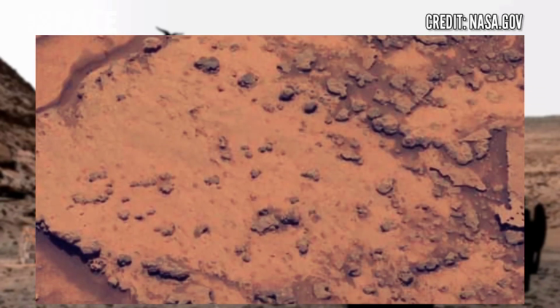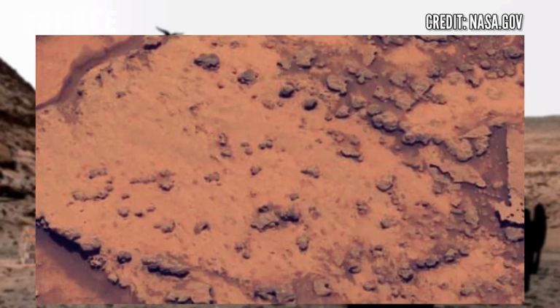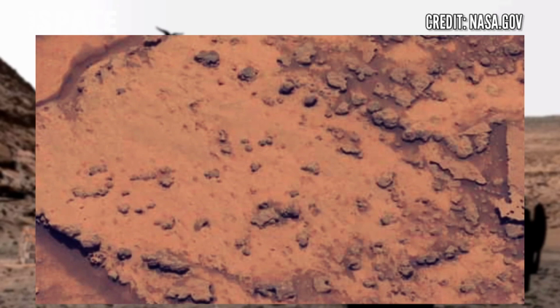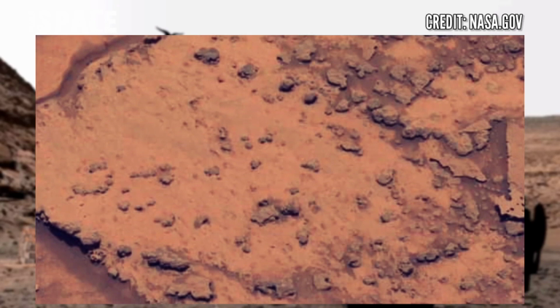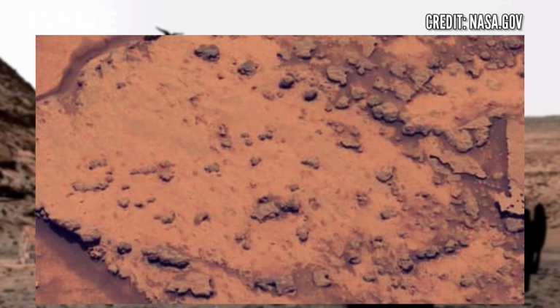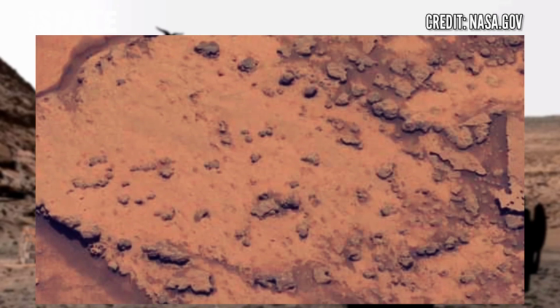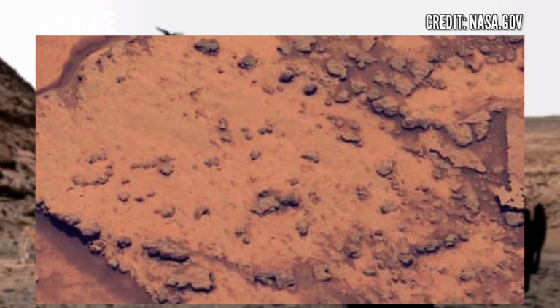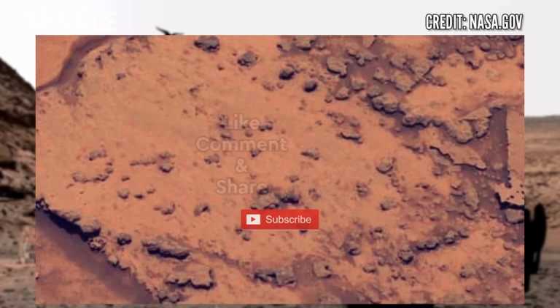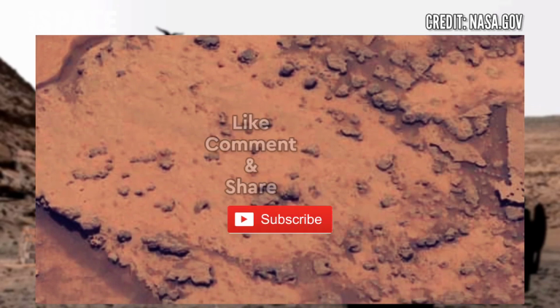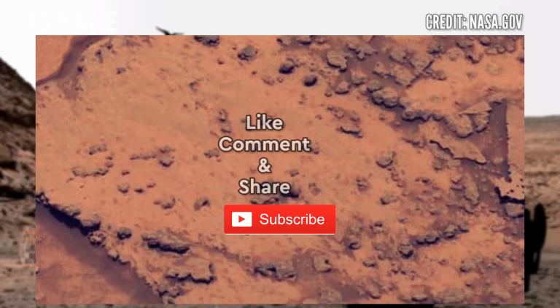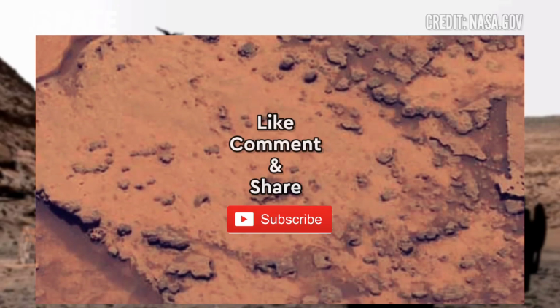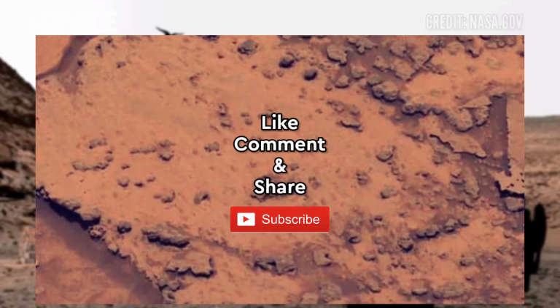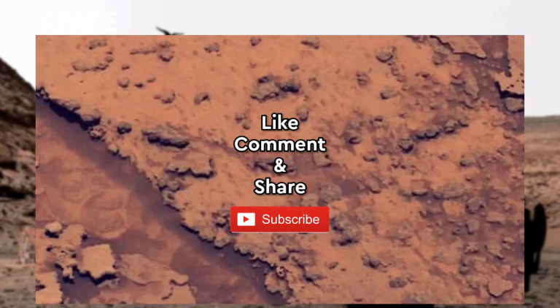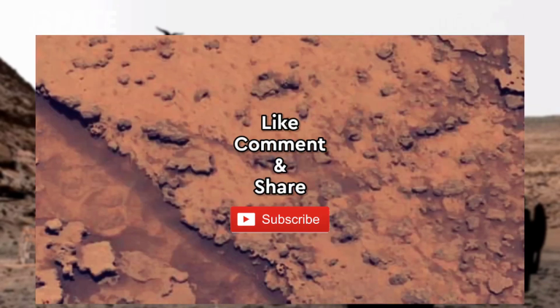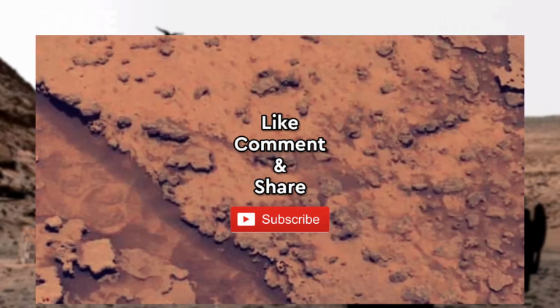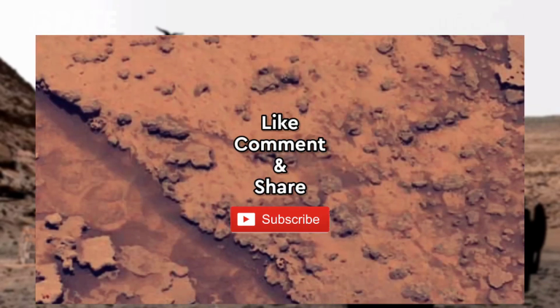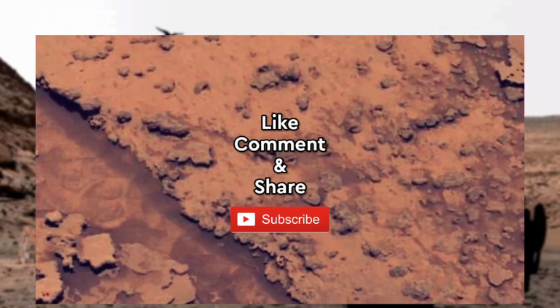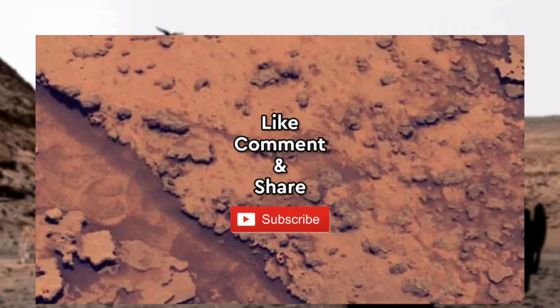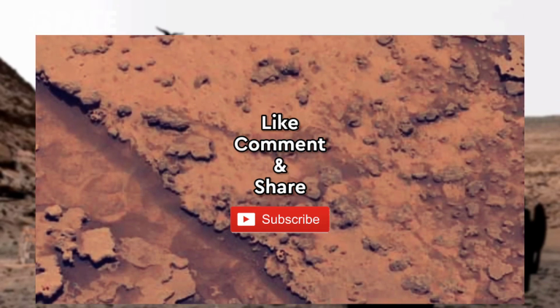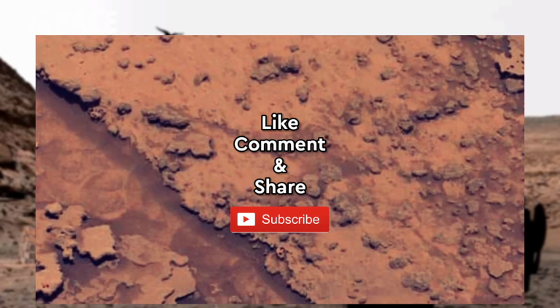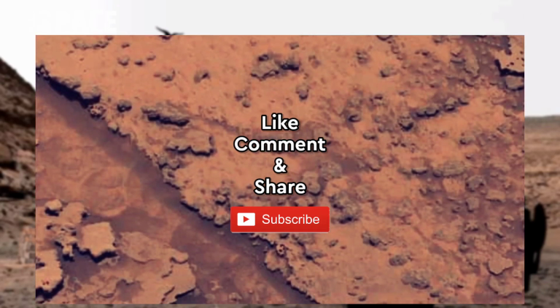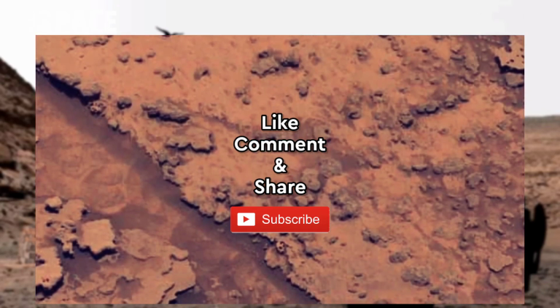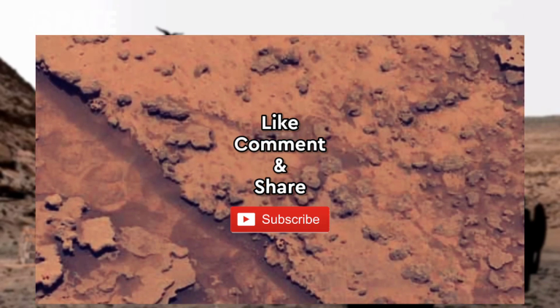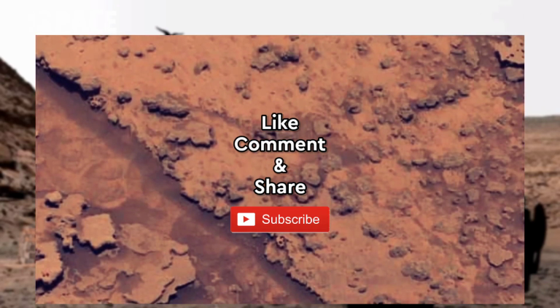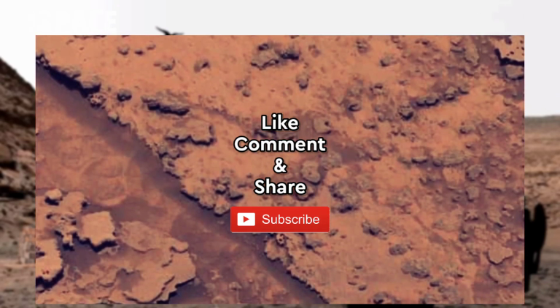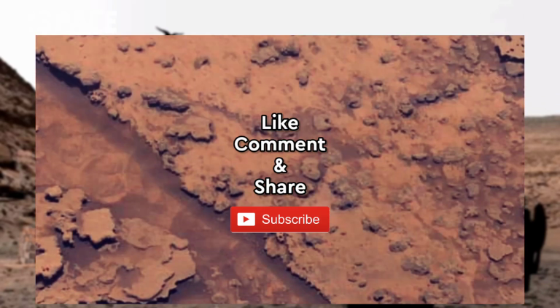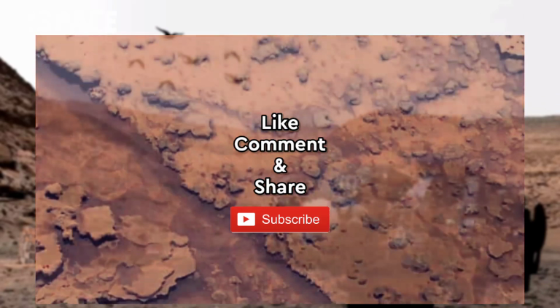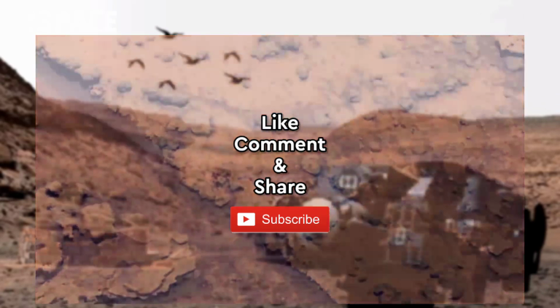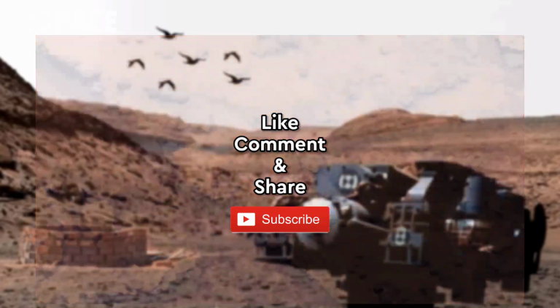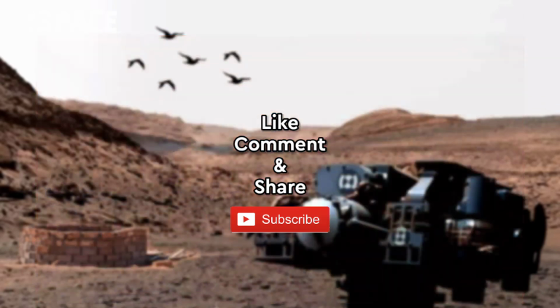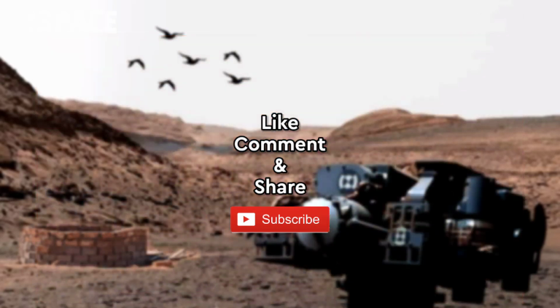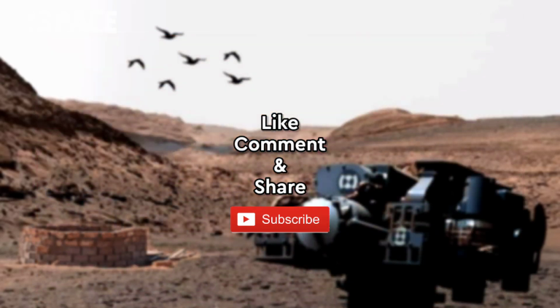But now it suggests desert and ruins. Like the video, share the video with your best friends. Thanks for watching.